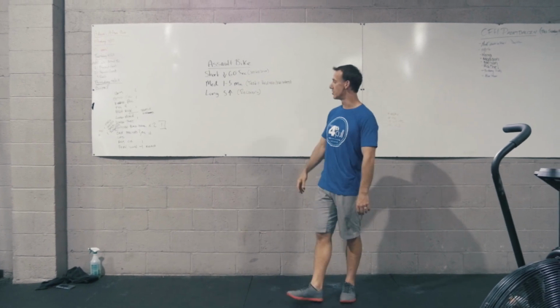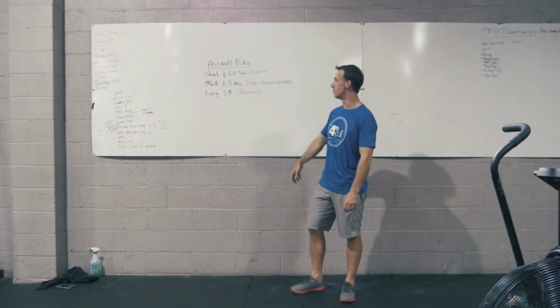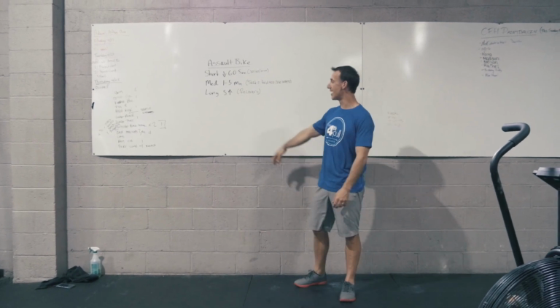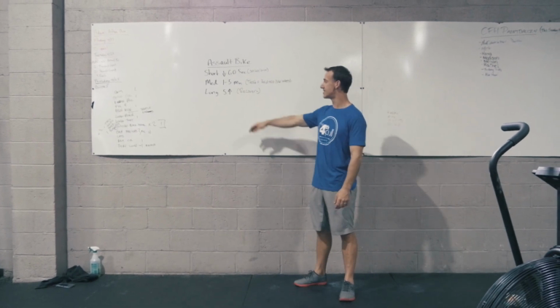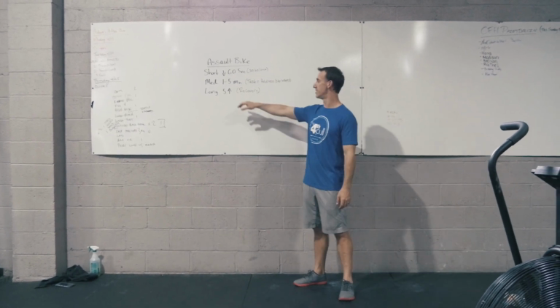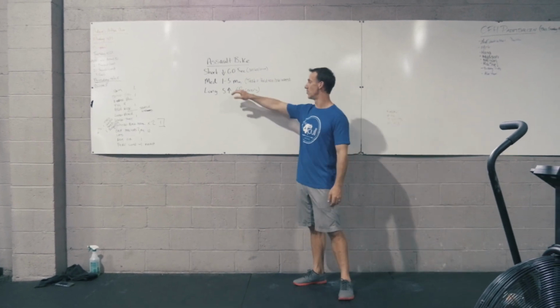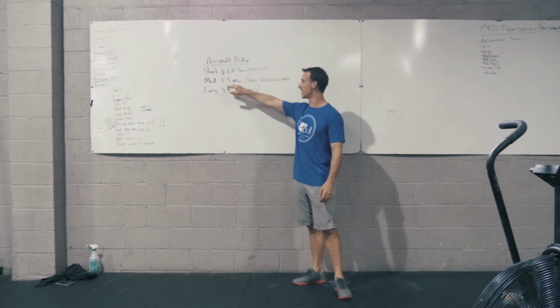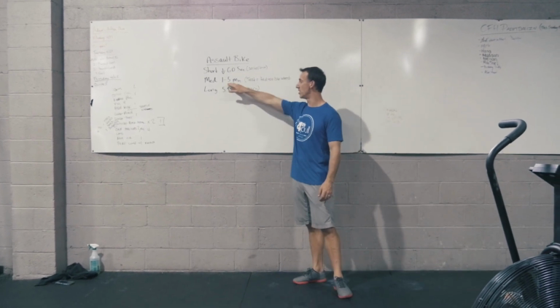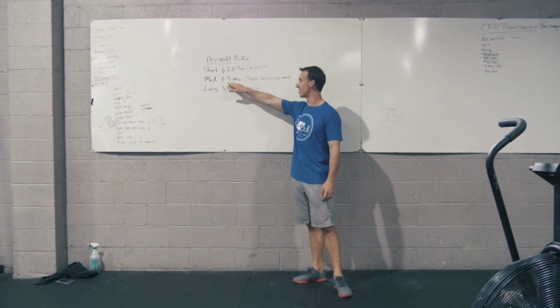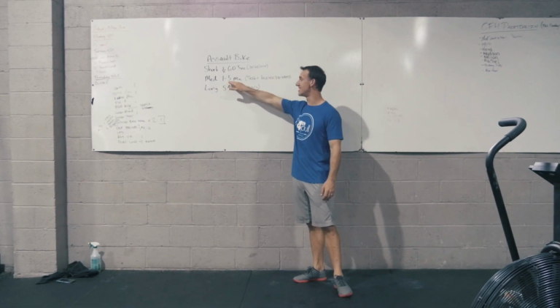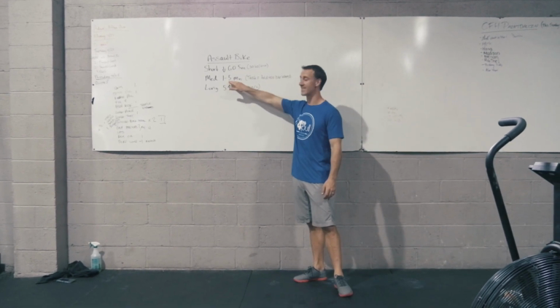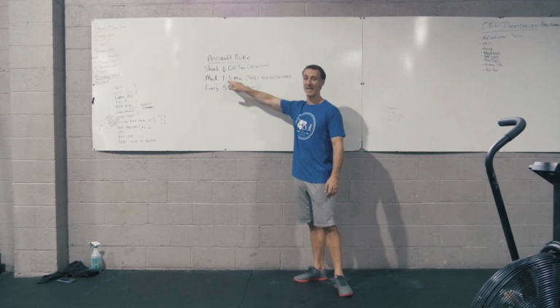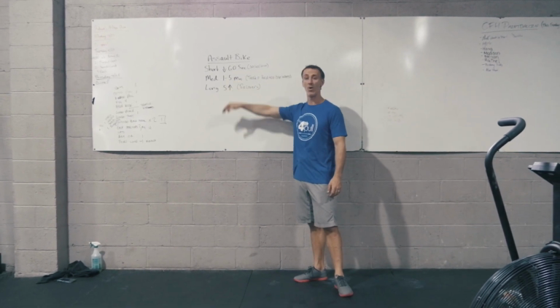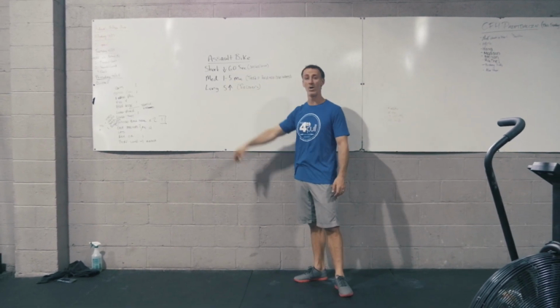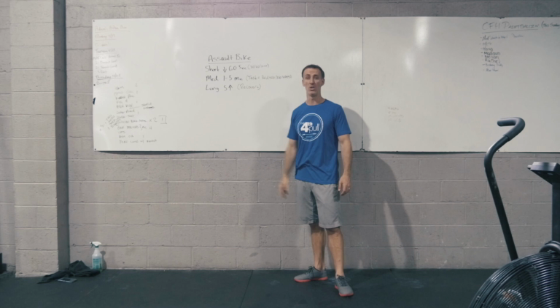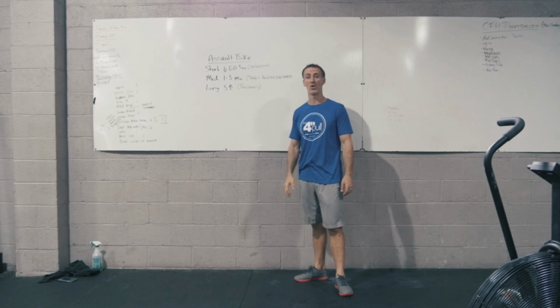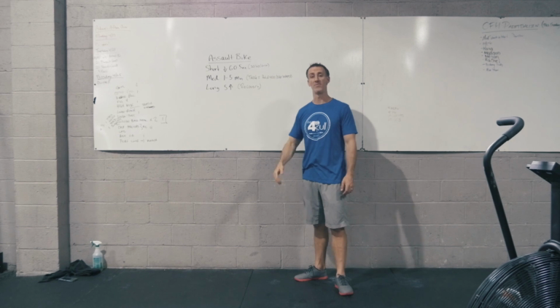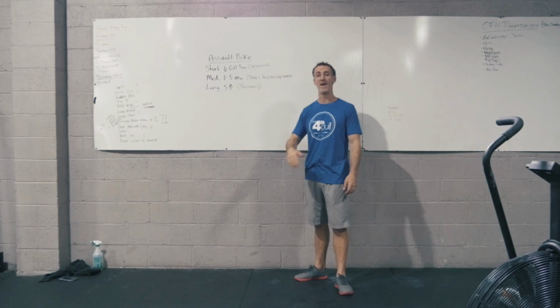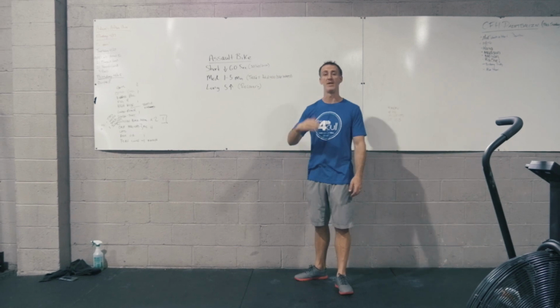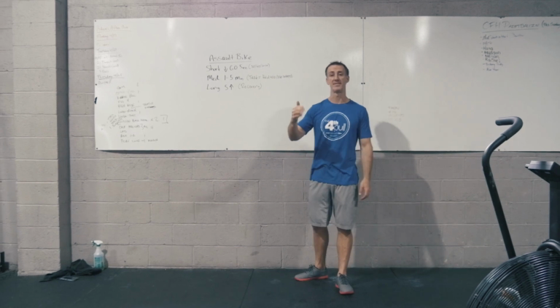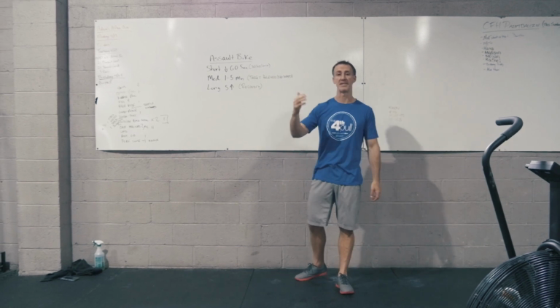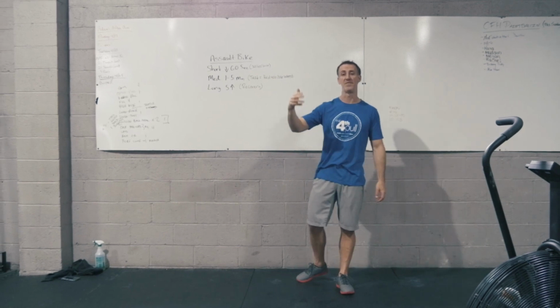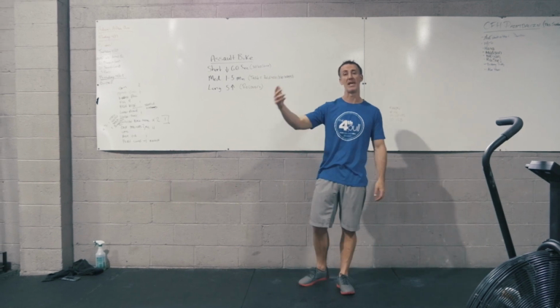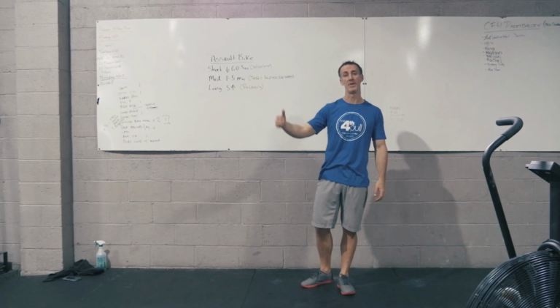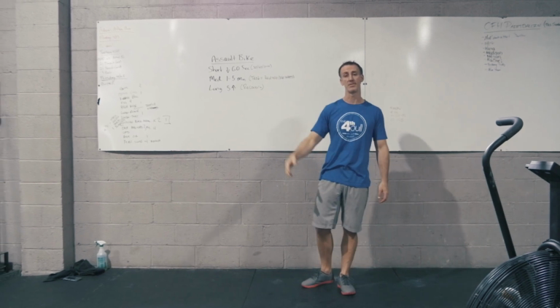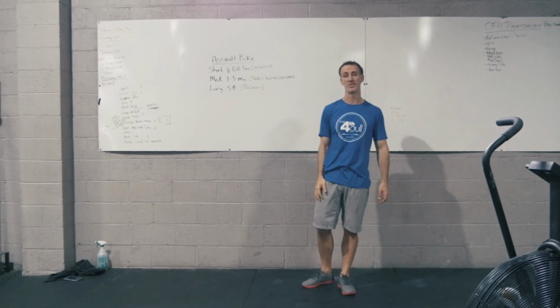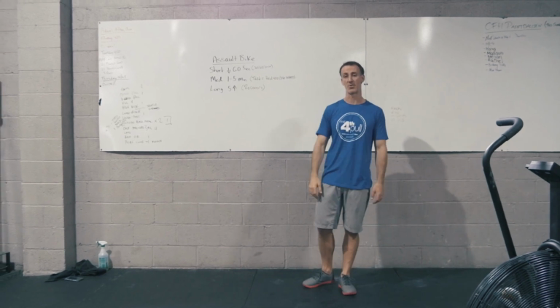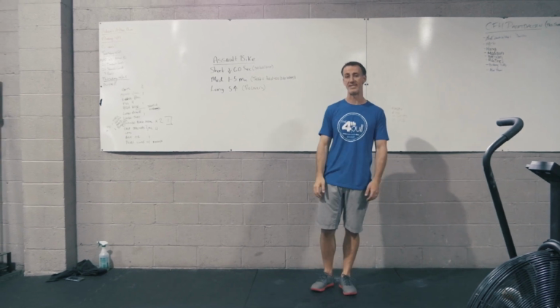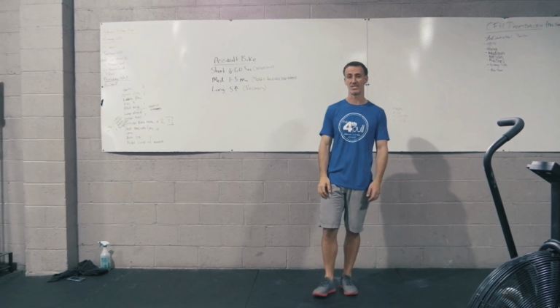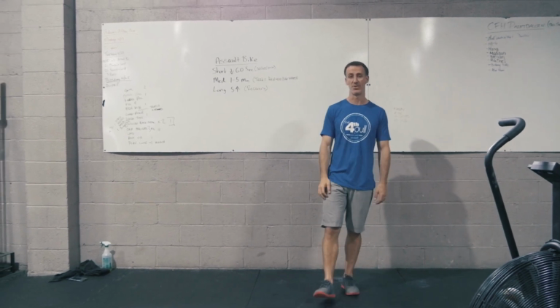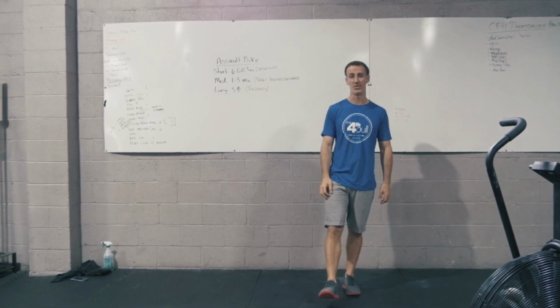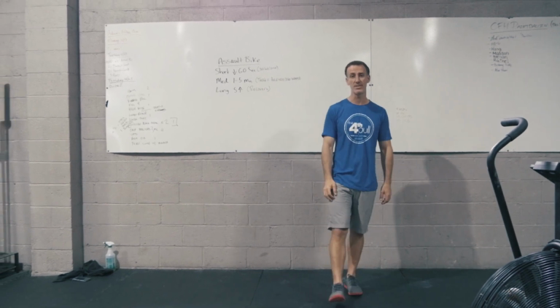If you're really good, you might be able to take this out longer than 5 minutes — 6, 7, 8 minutes. It's a great test of your endurance.